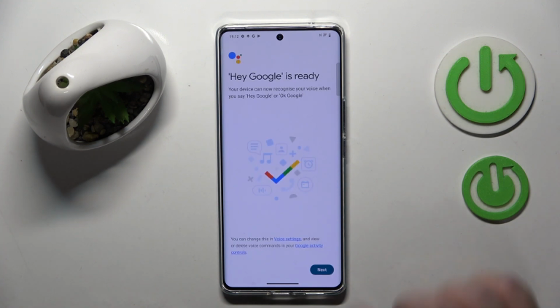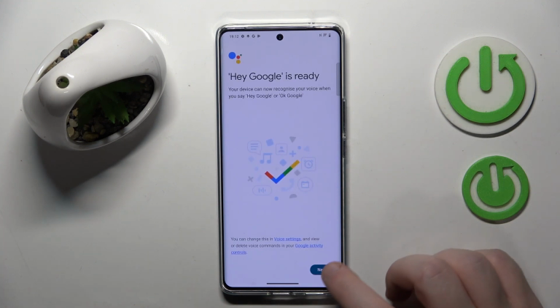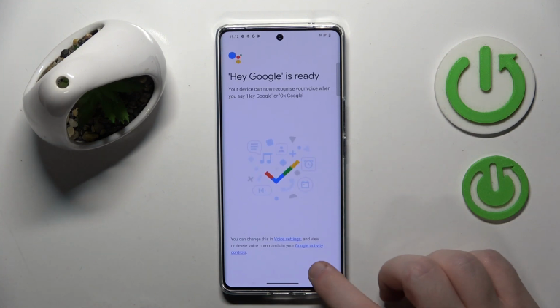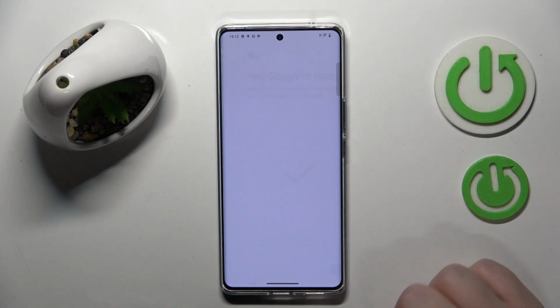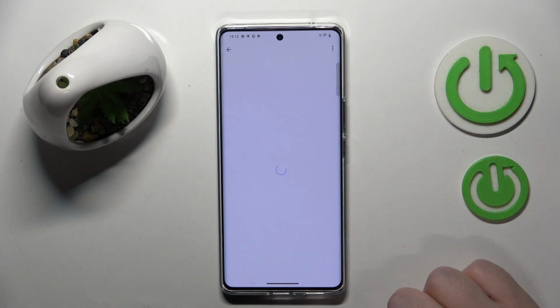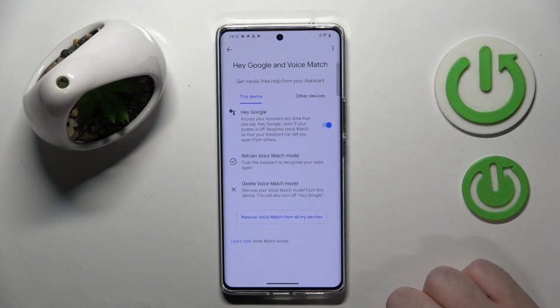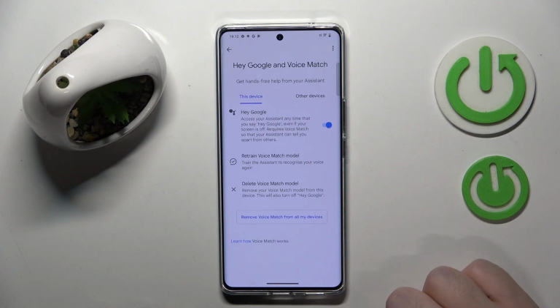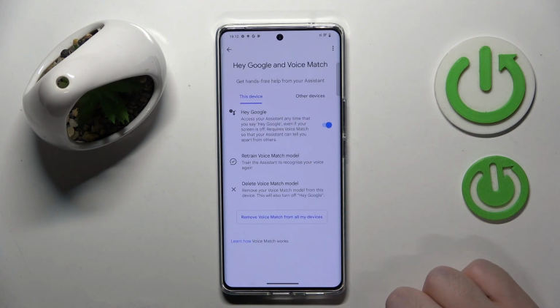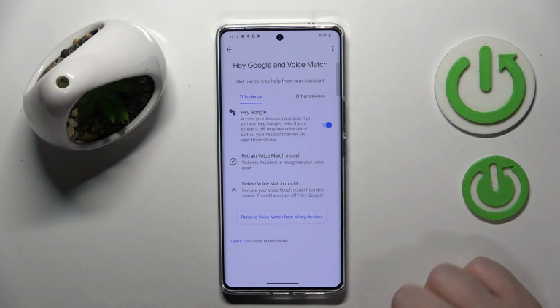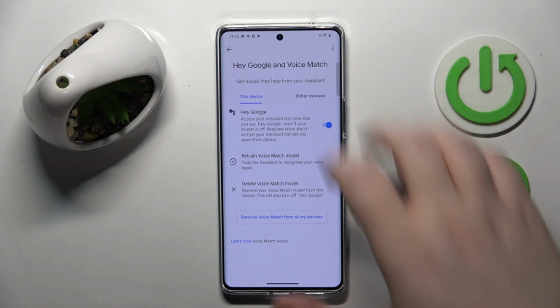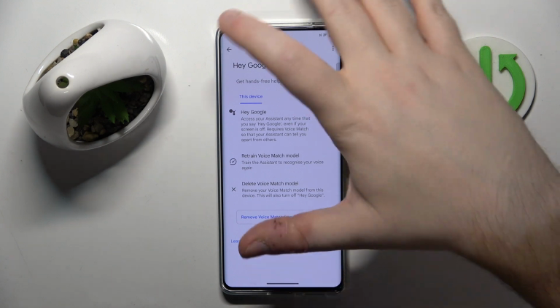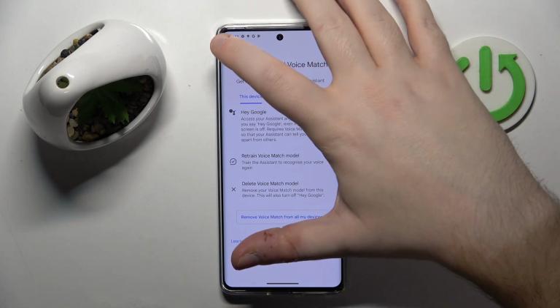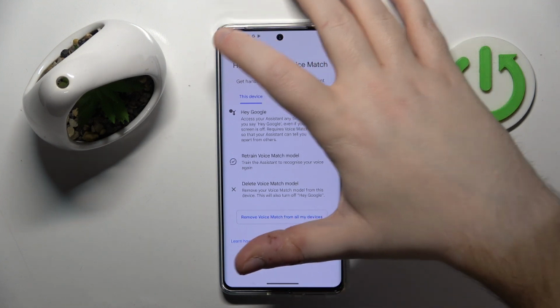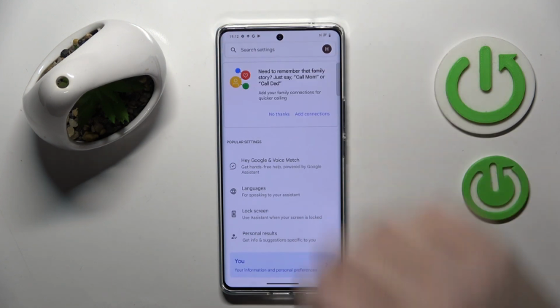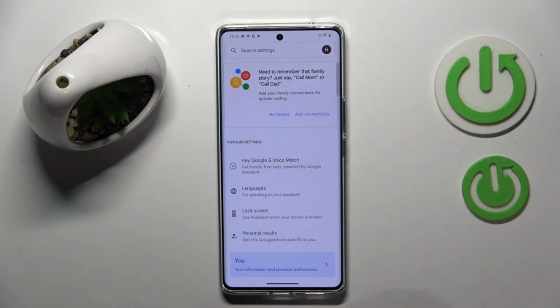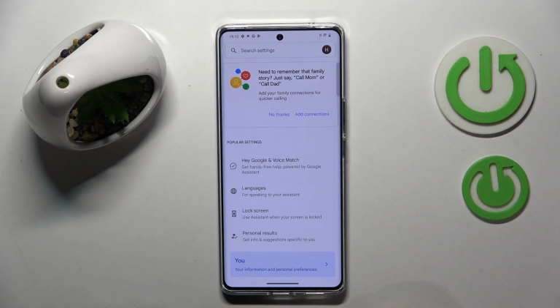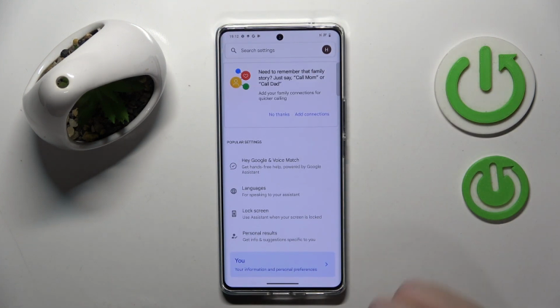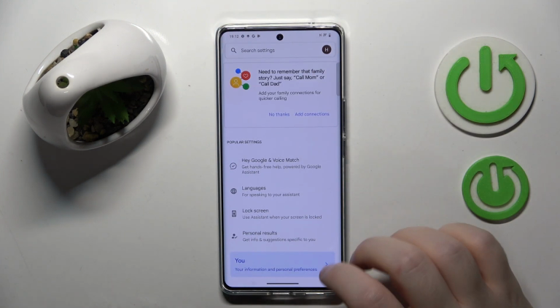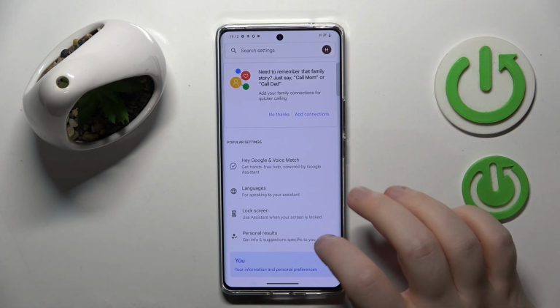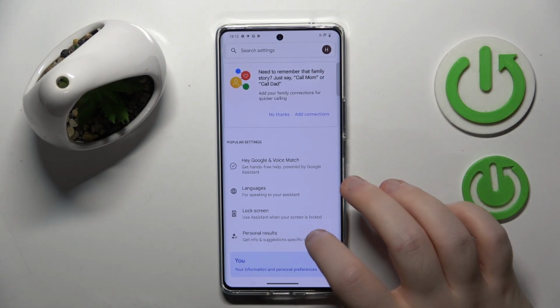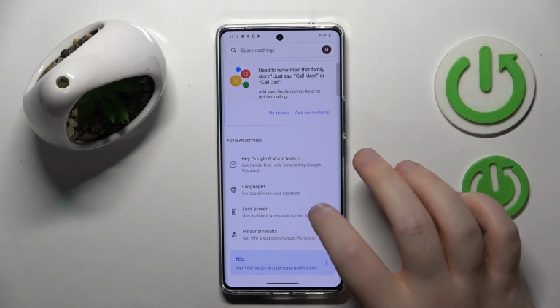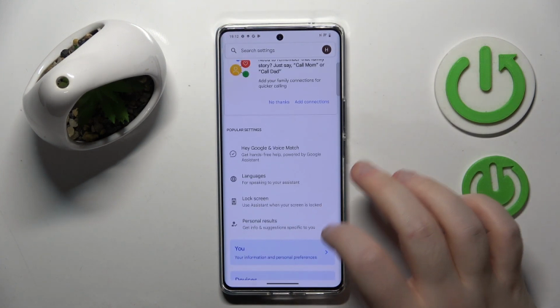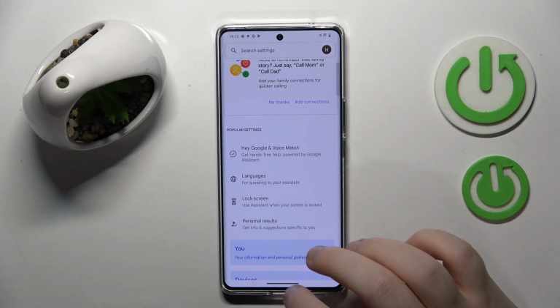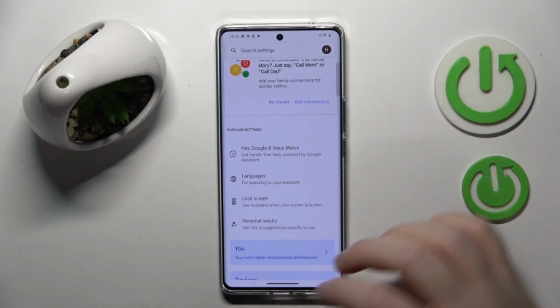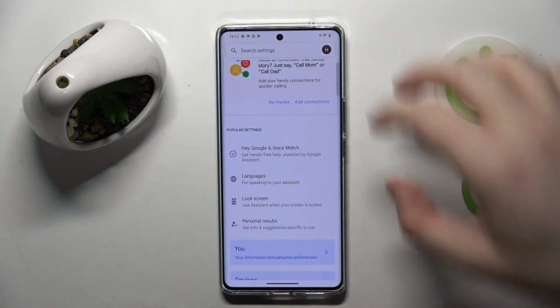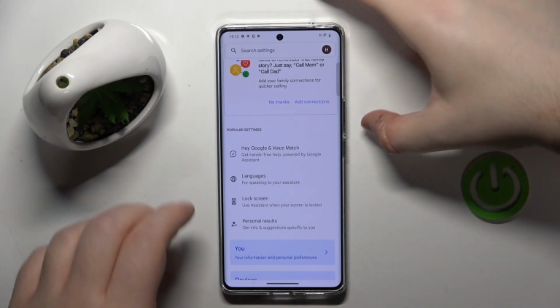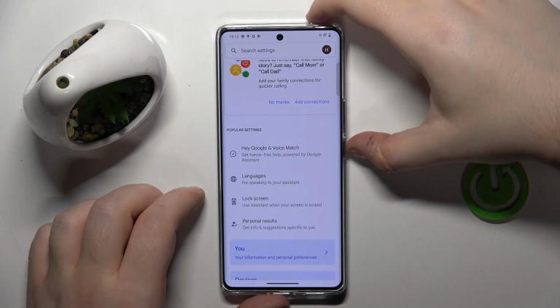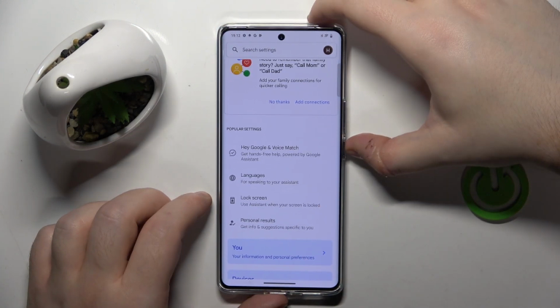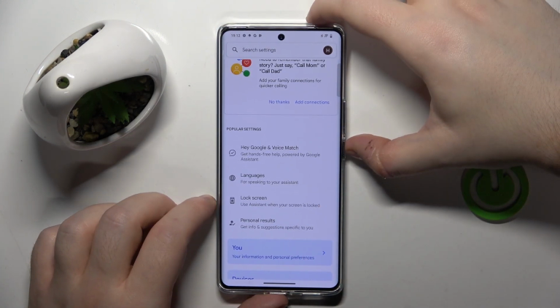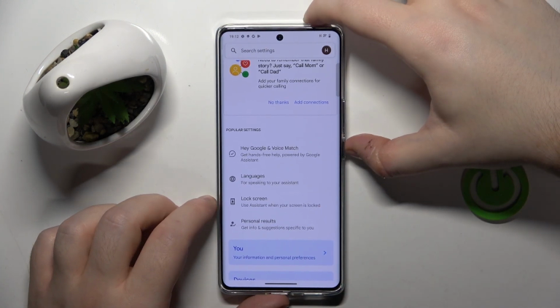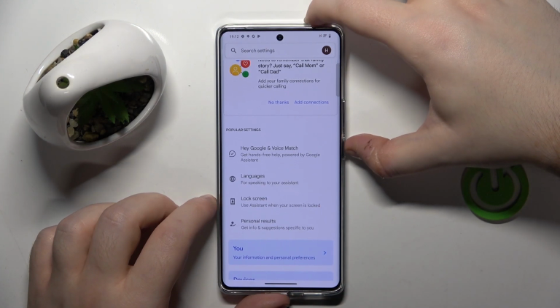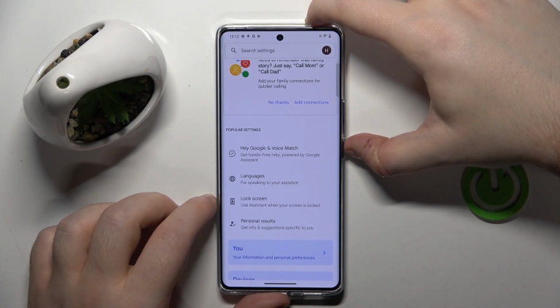Now click Next, and then you can go back. And now let's check if my Google Assistant will work on lock screen.